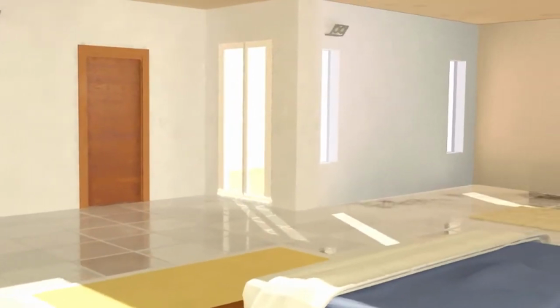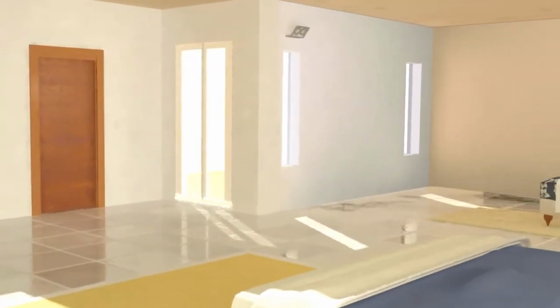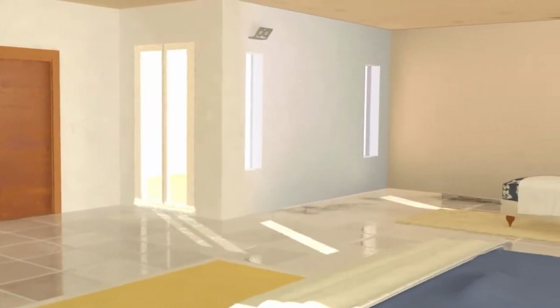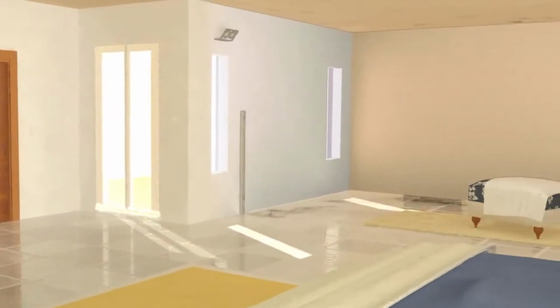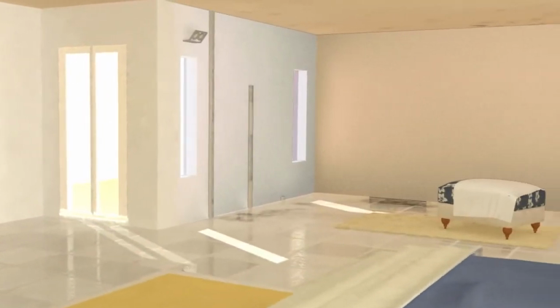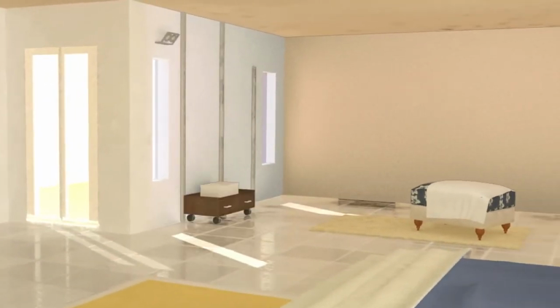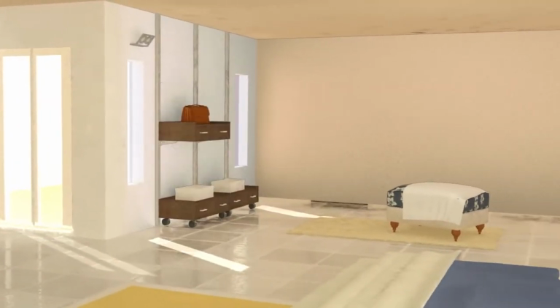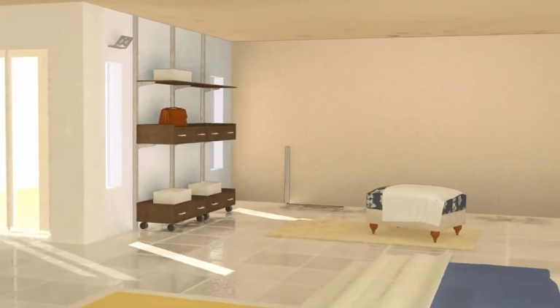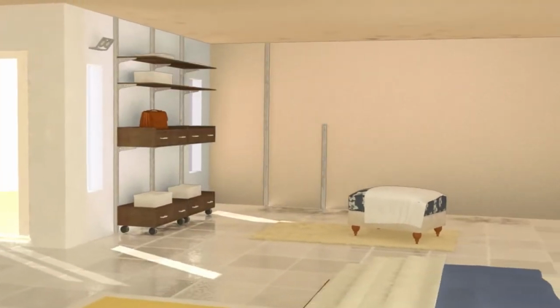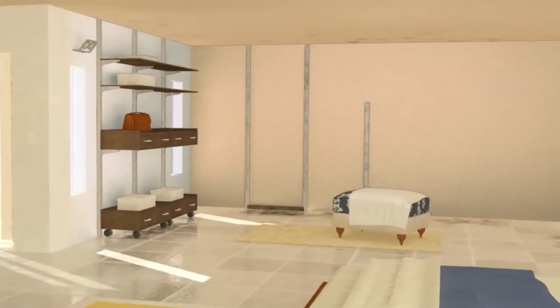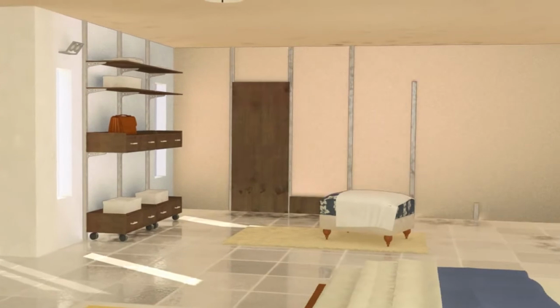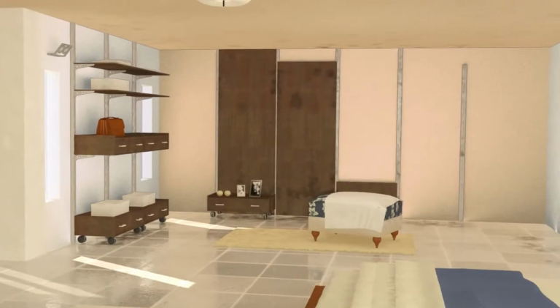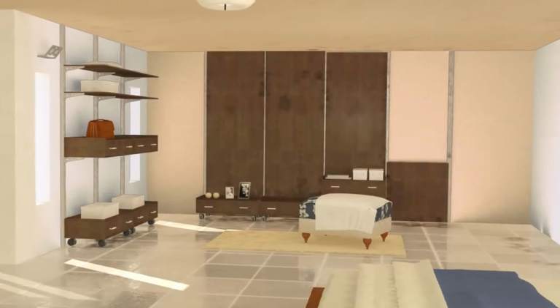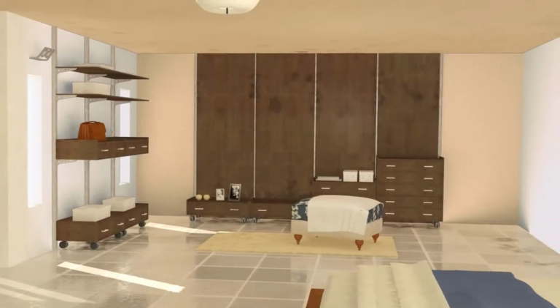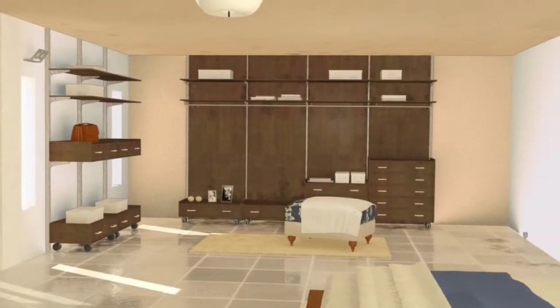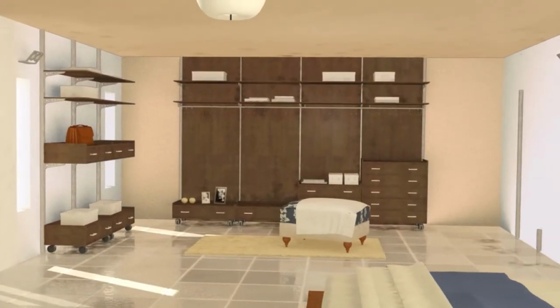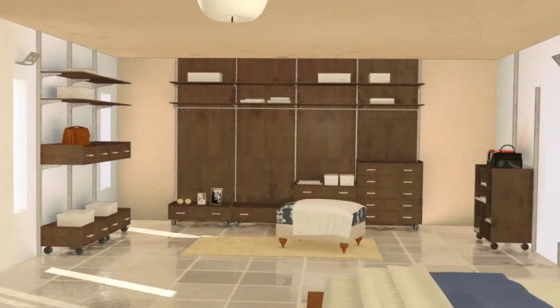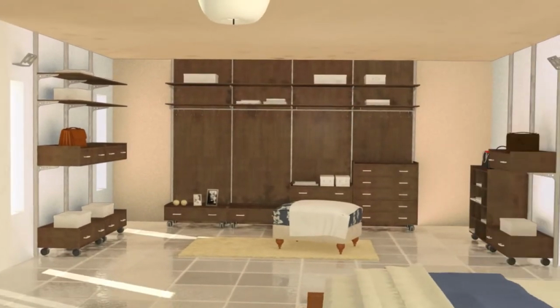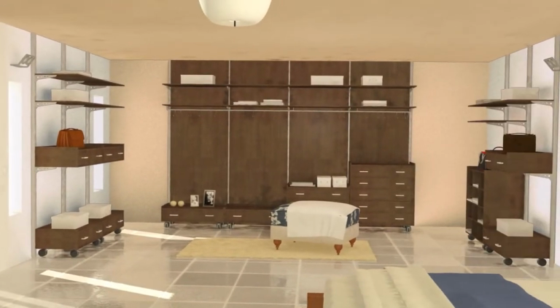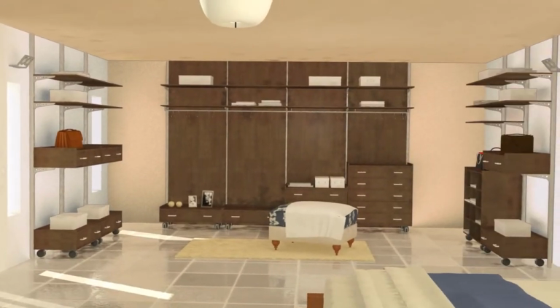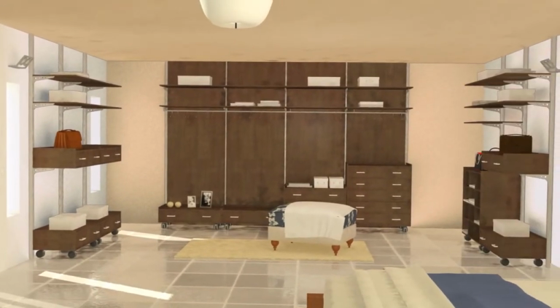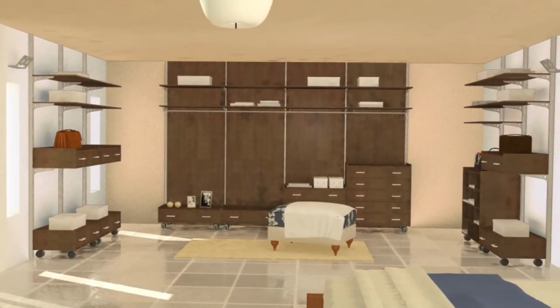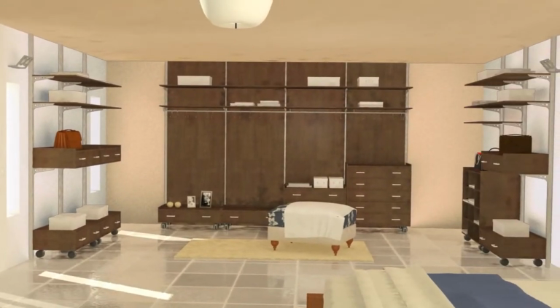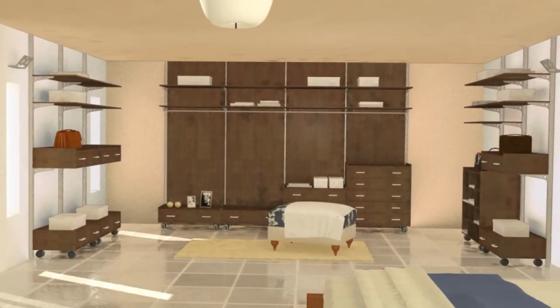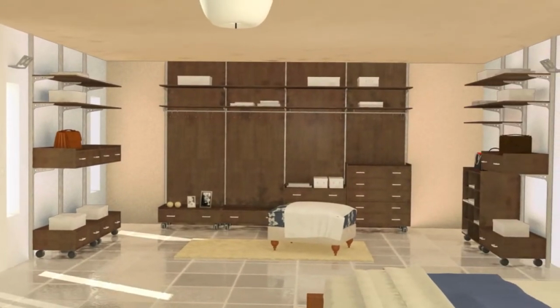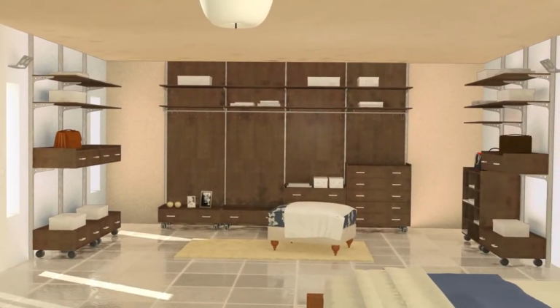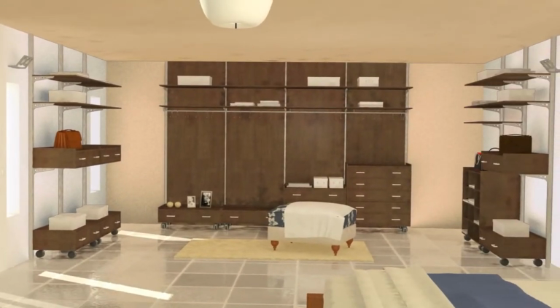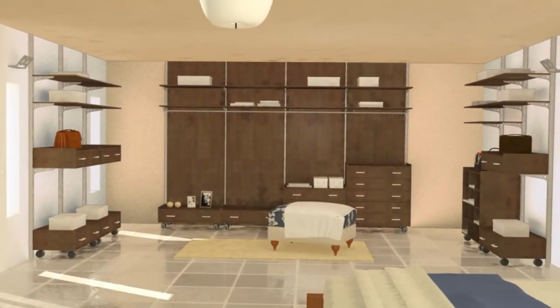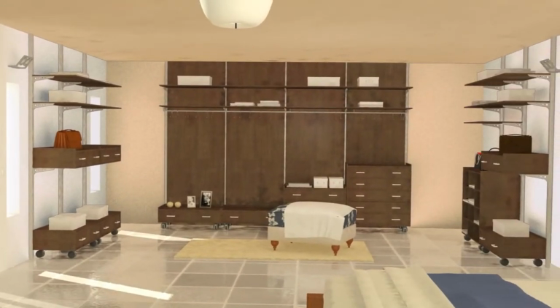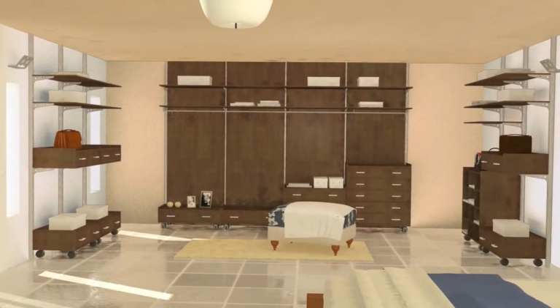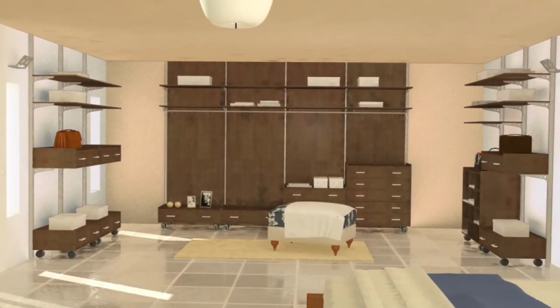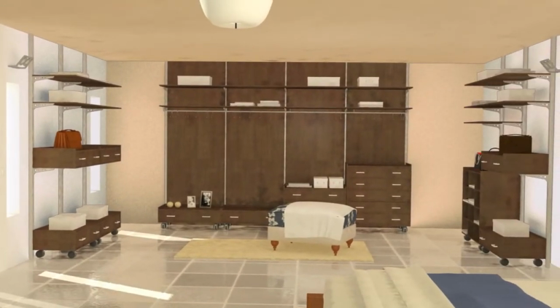The Miria Collection range is also ideal for building smart, practical, made-to-measure walk-in wardrobes.